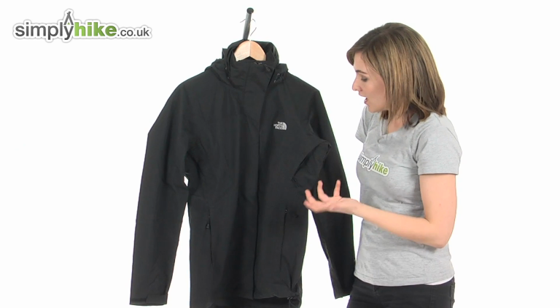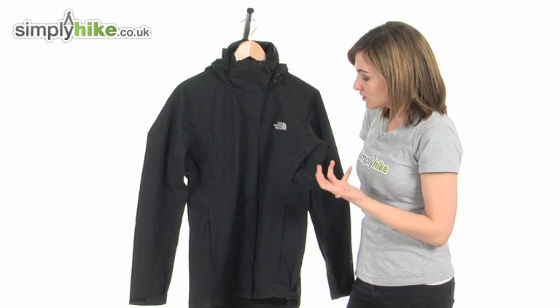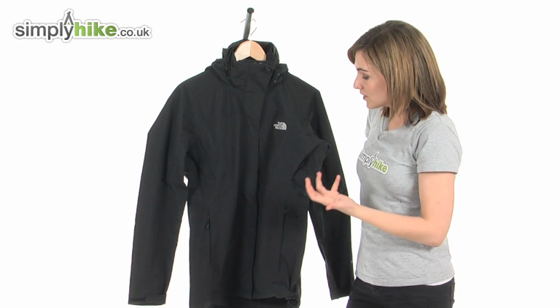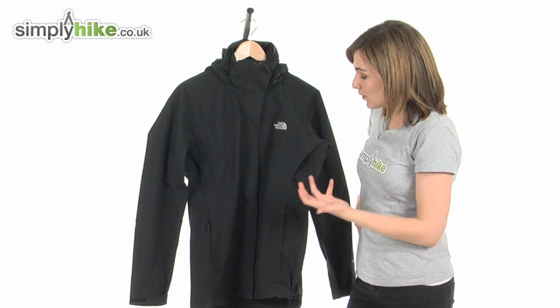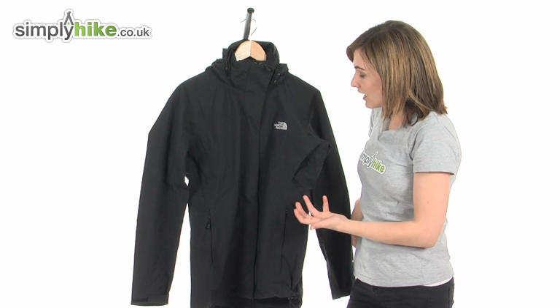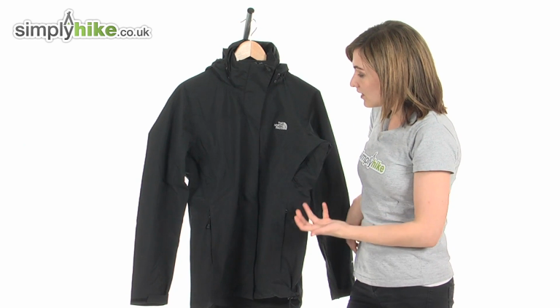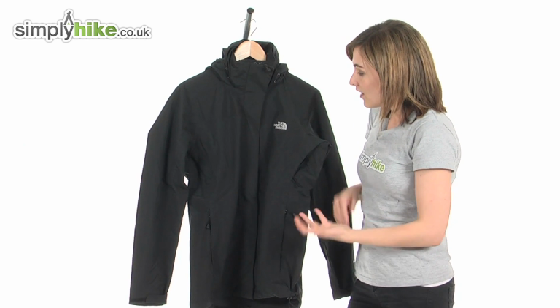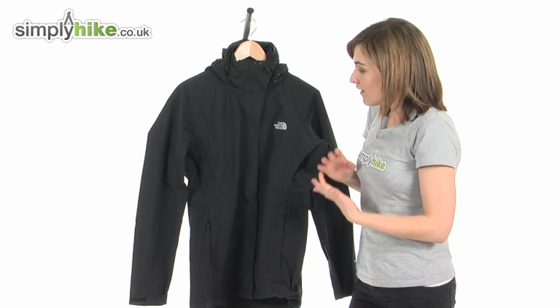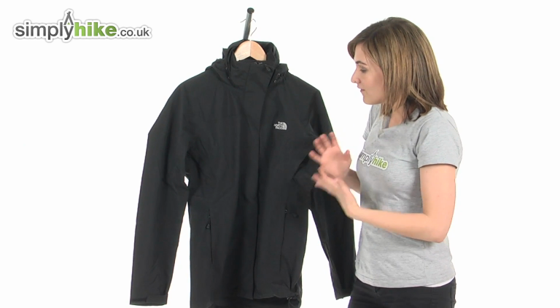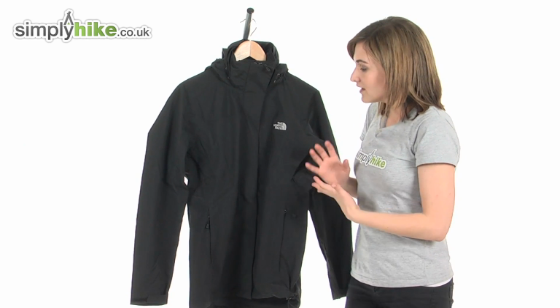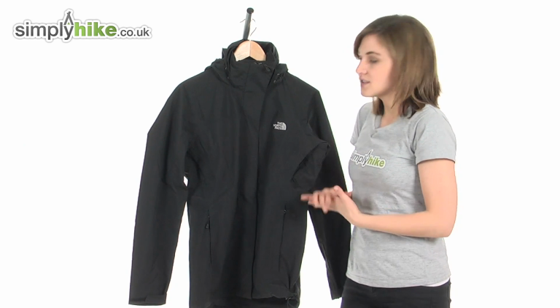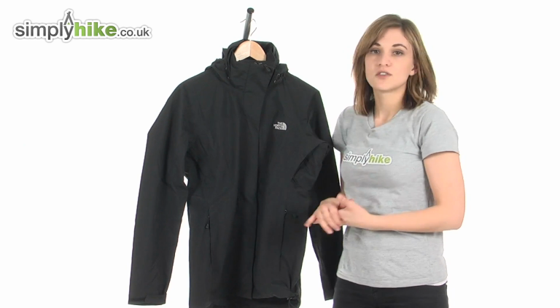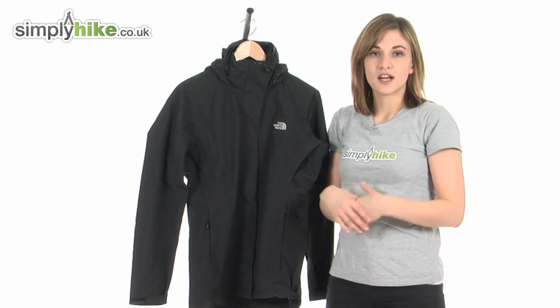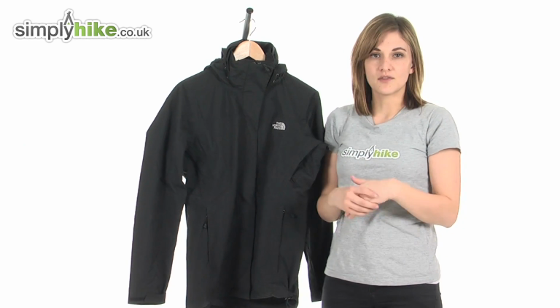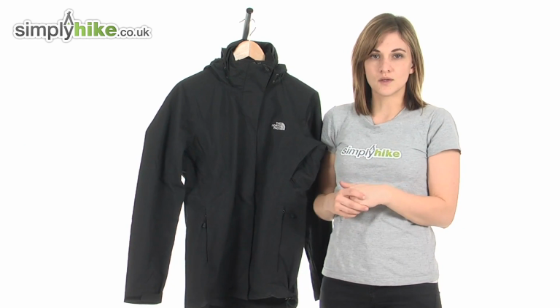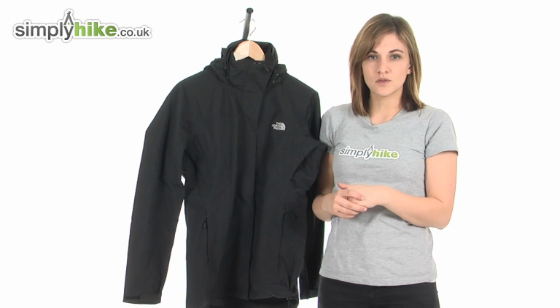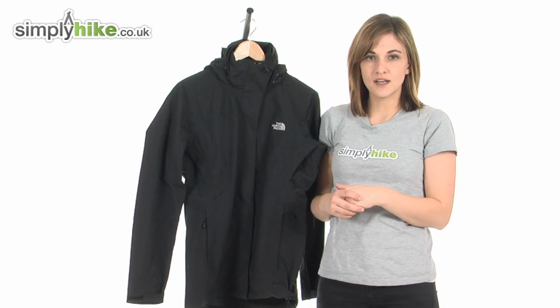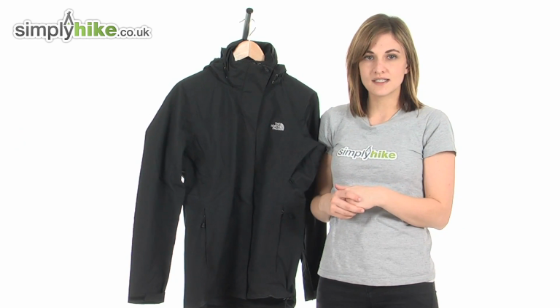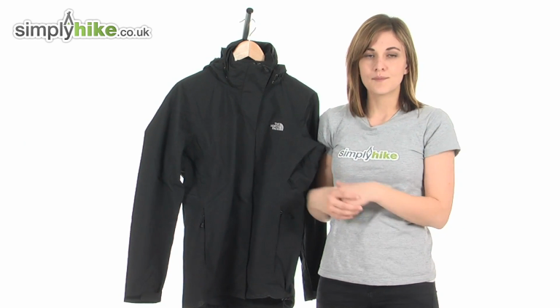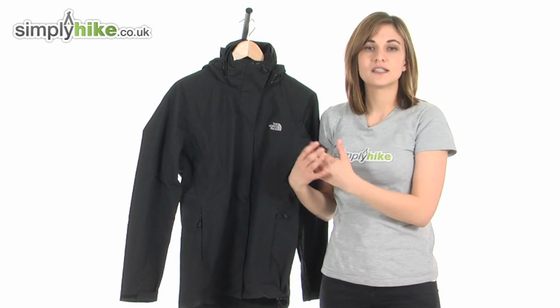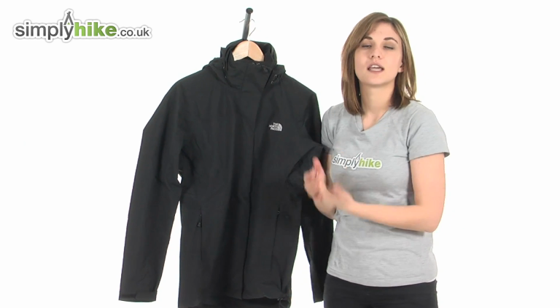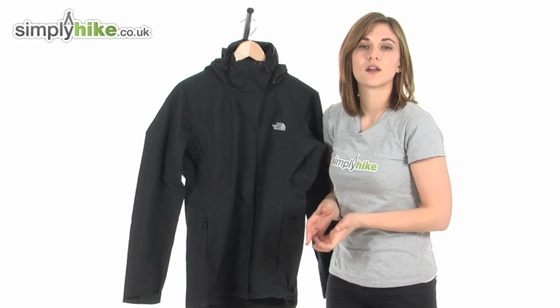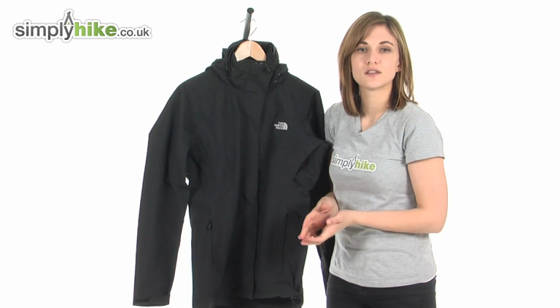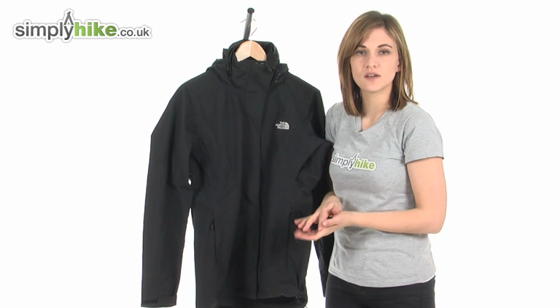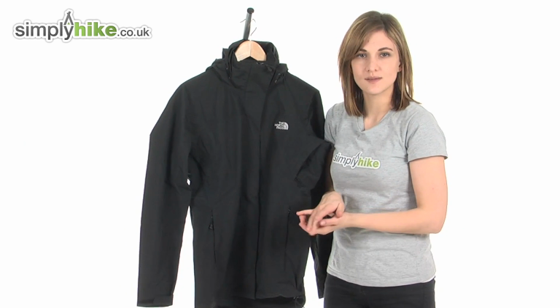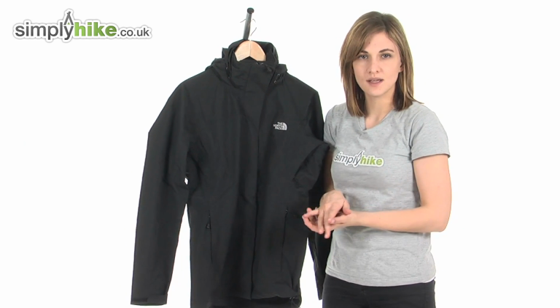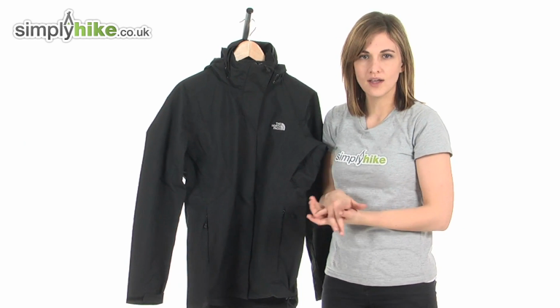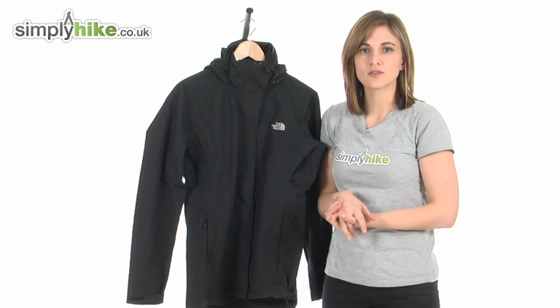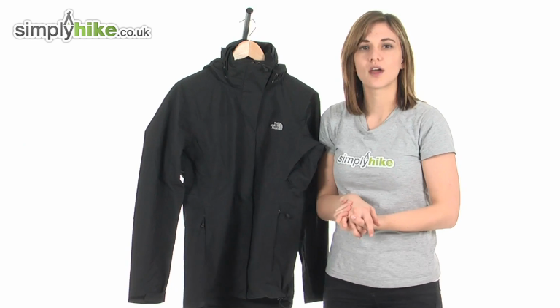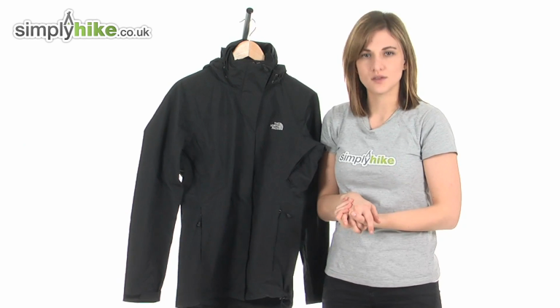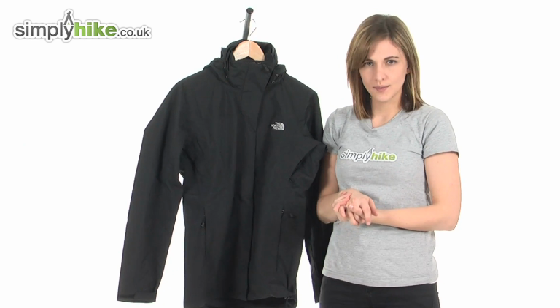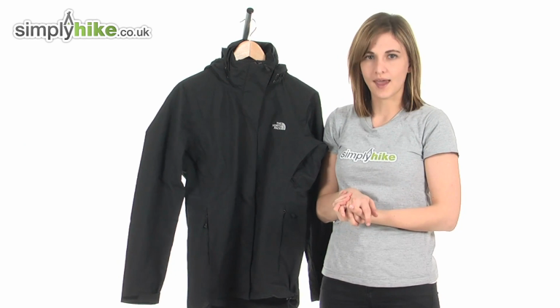So it's a brilliant versatile jacket from The North Face. Please take a closer look at simplyhike.co.uk.